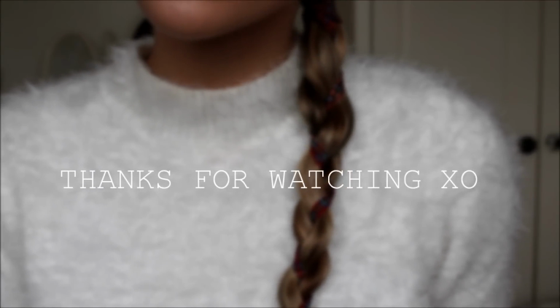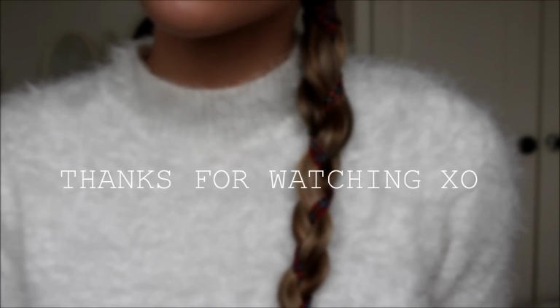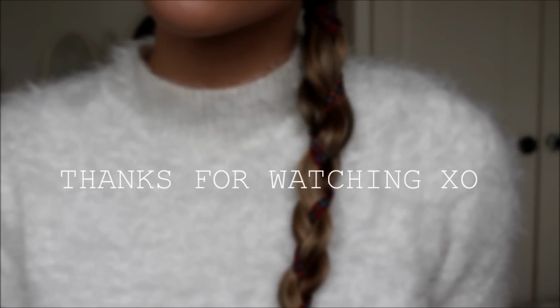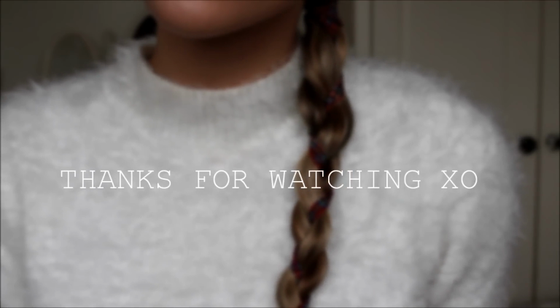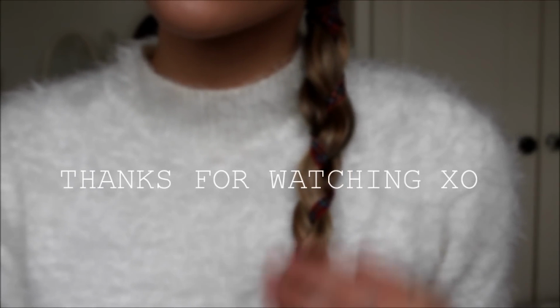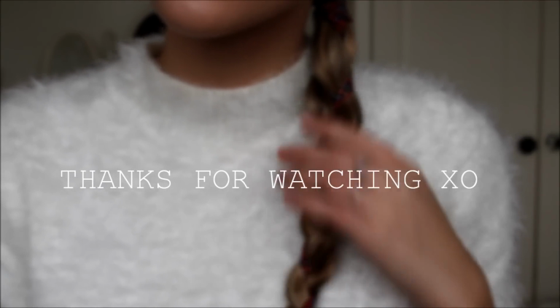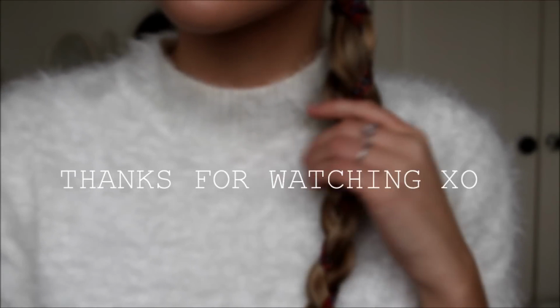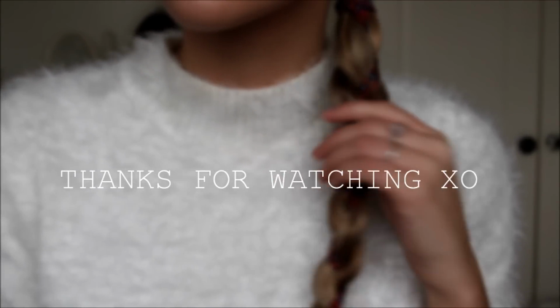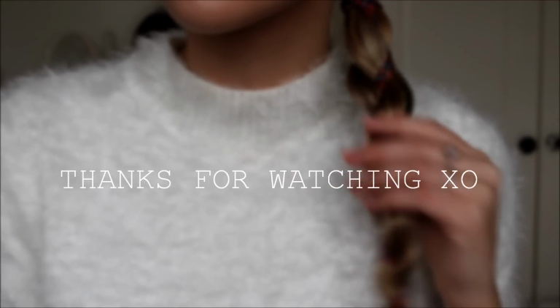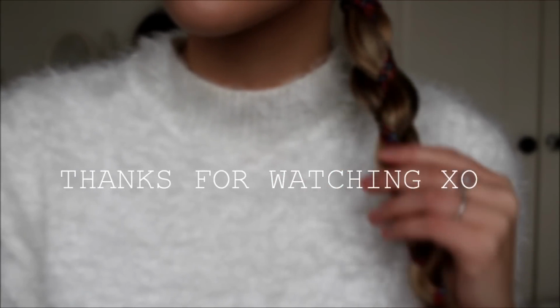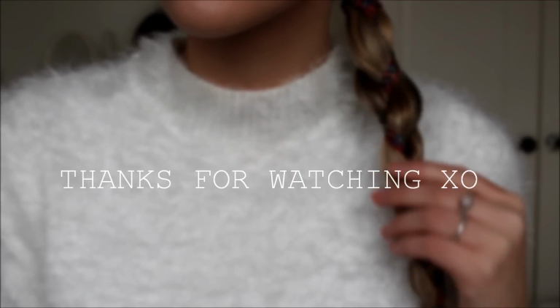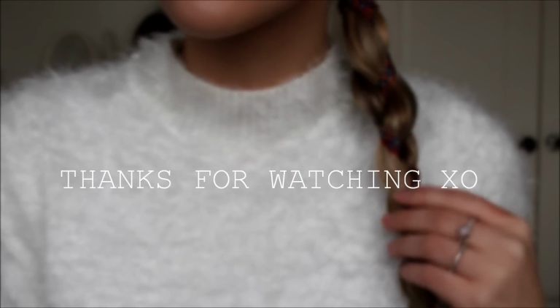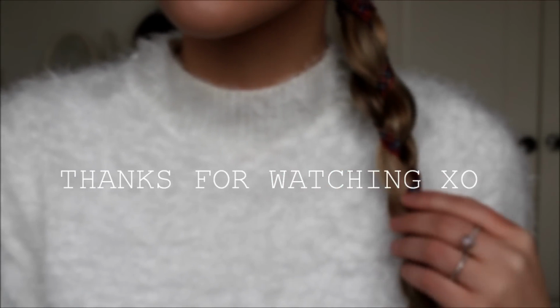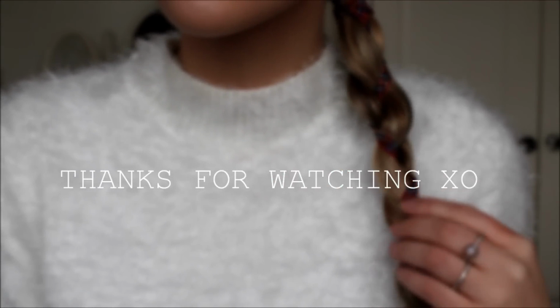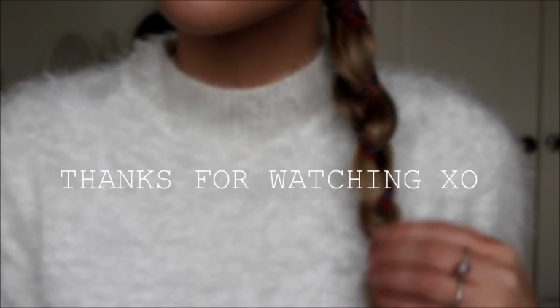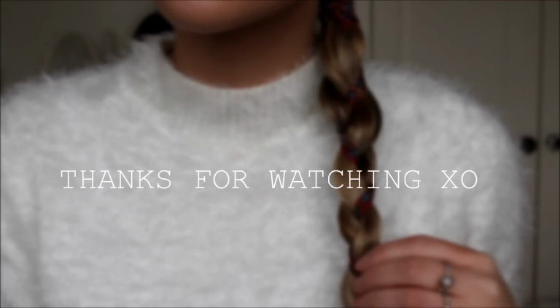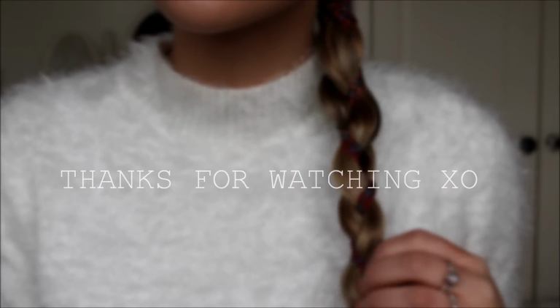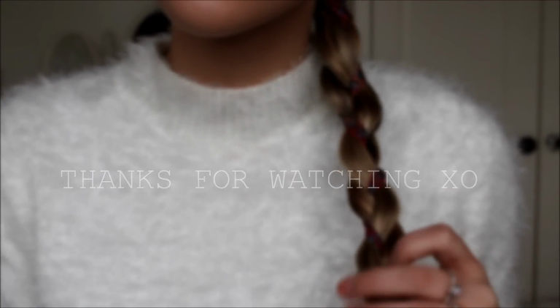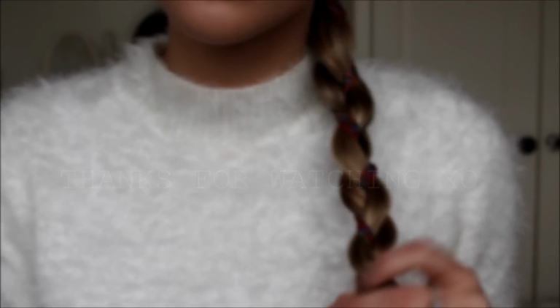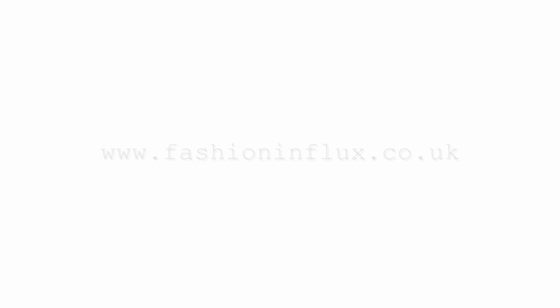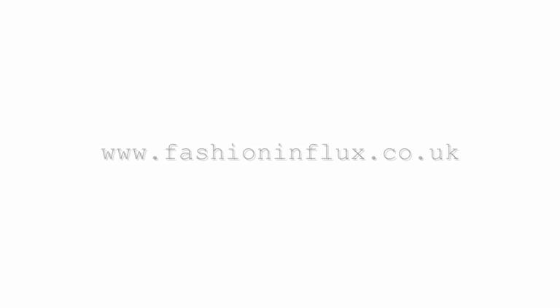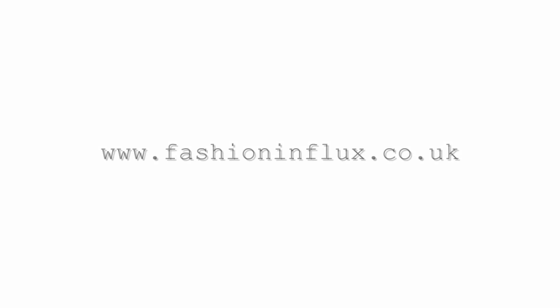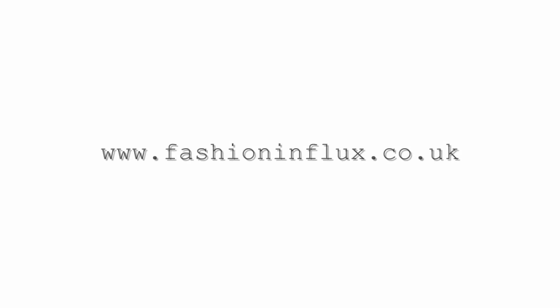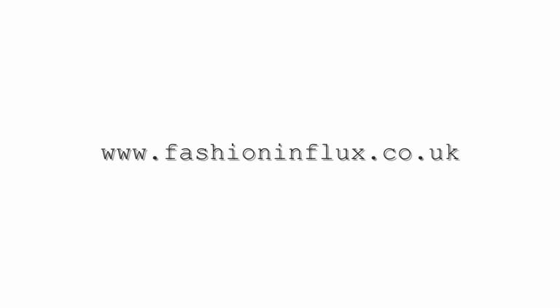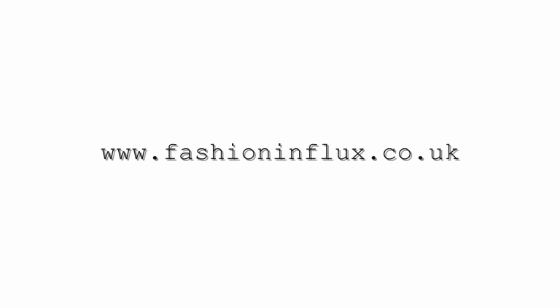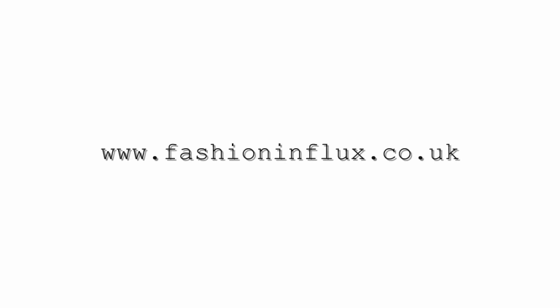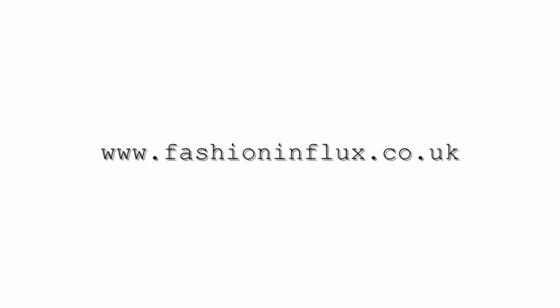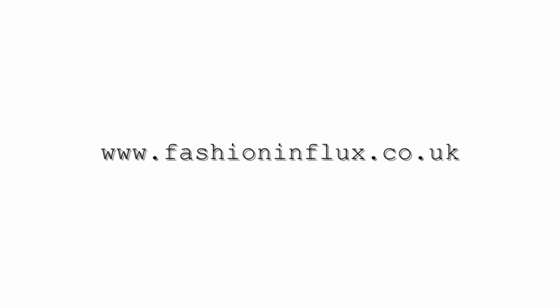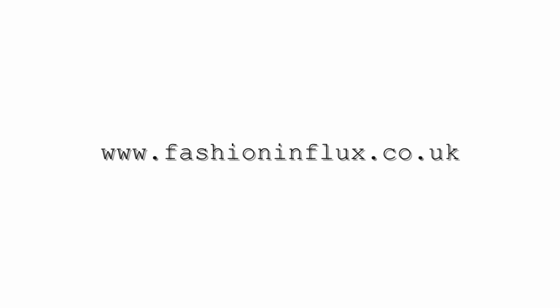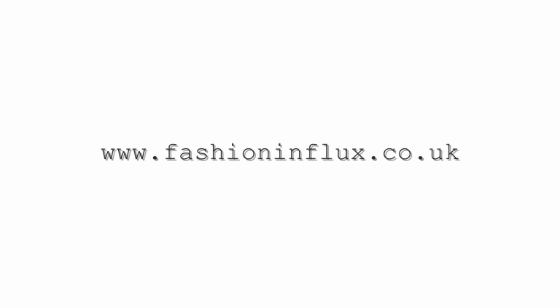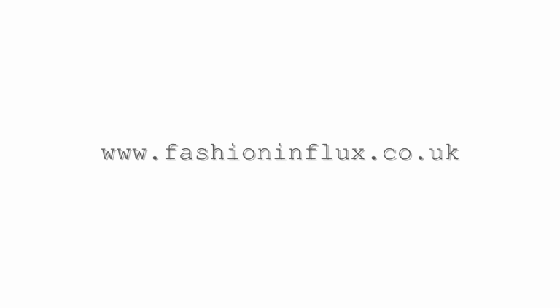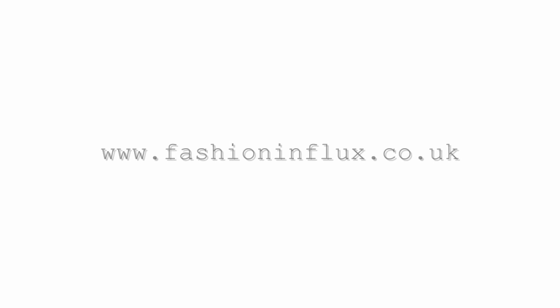So those are just a few festive hairstyles, perhaps for over this month. I hope you liked that video. Thanks for watching.